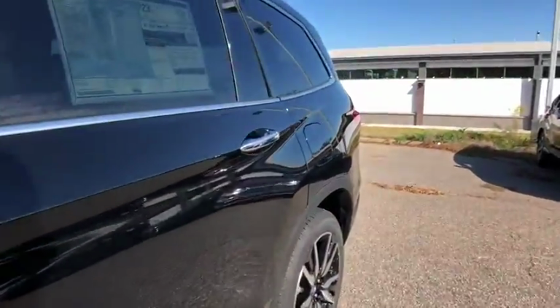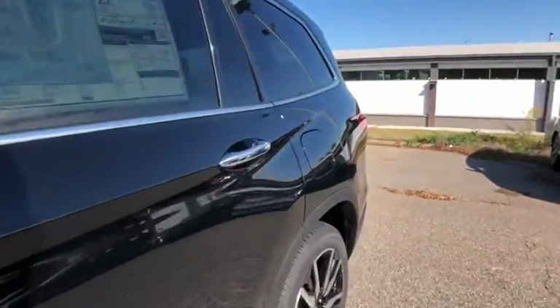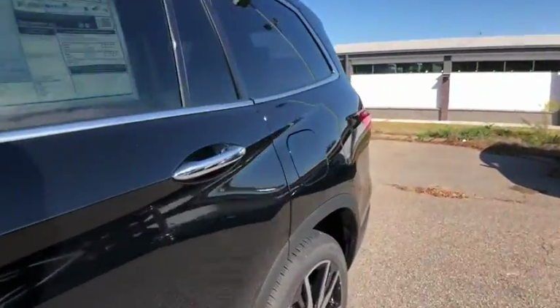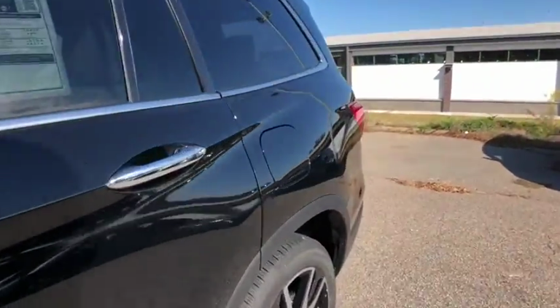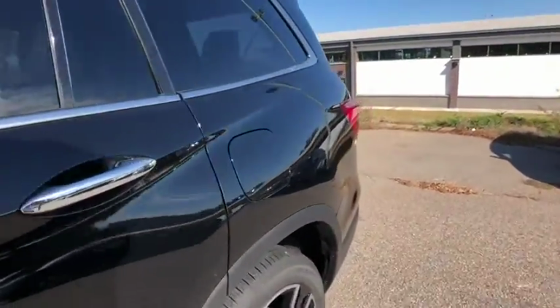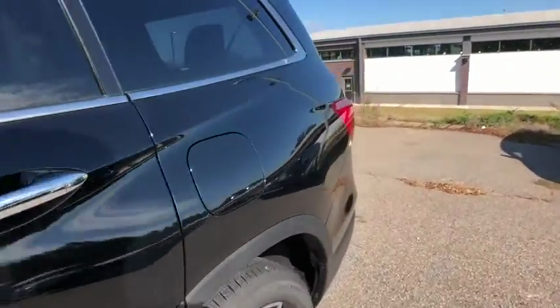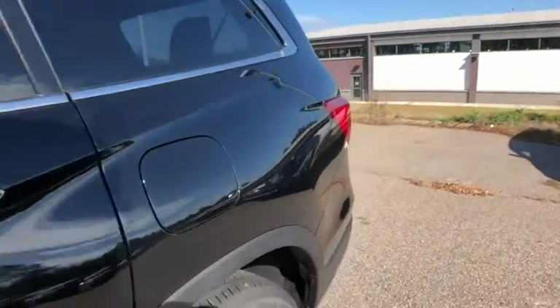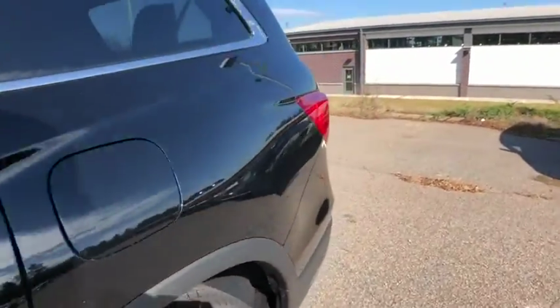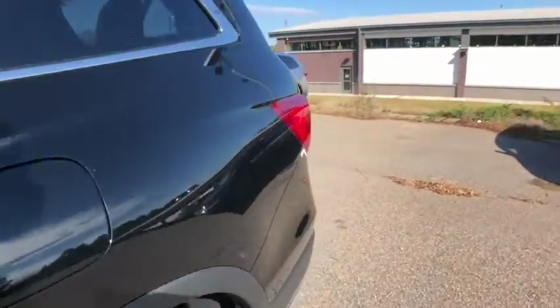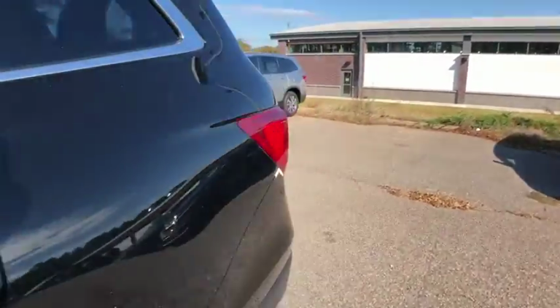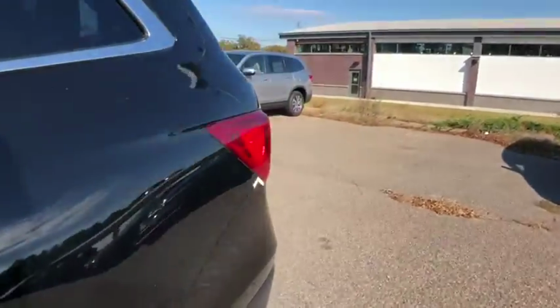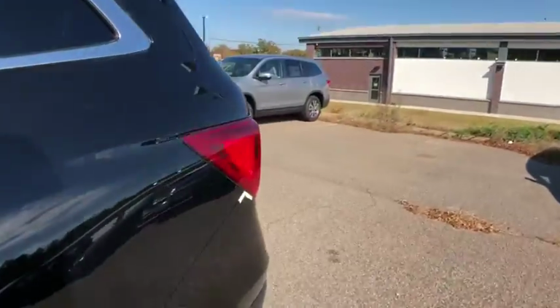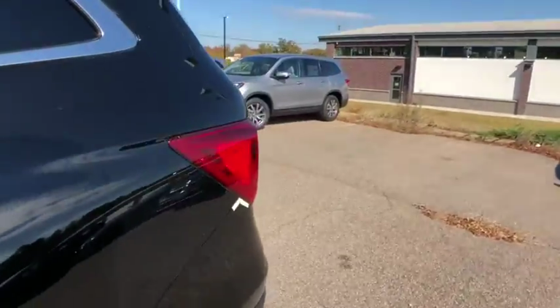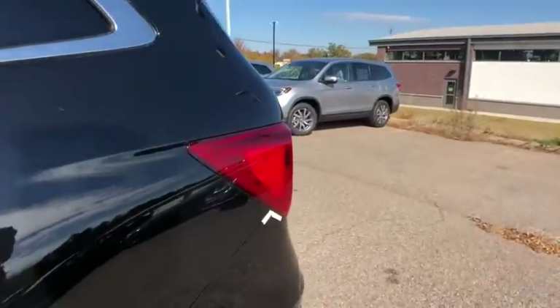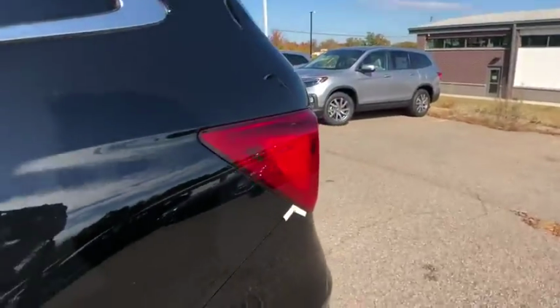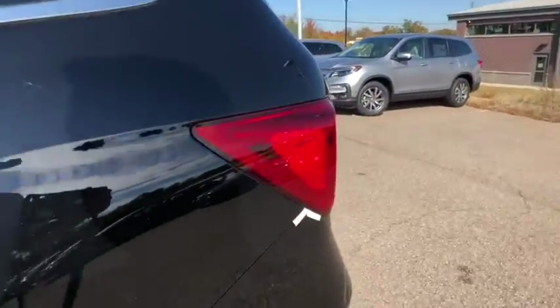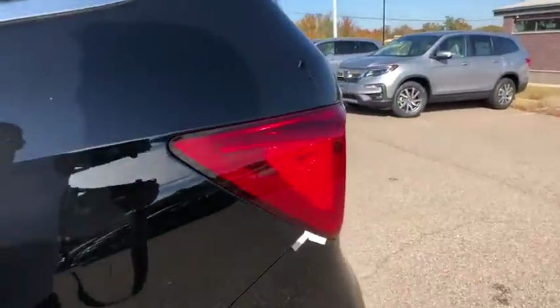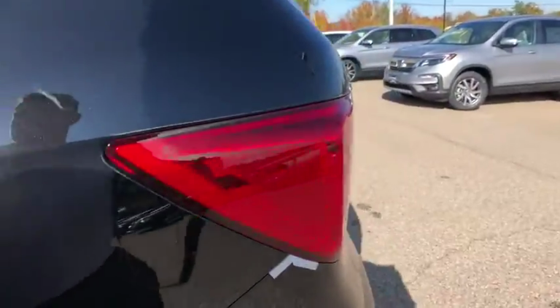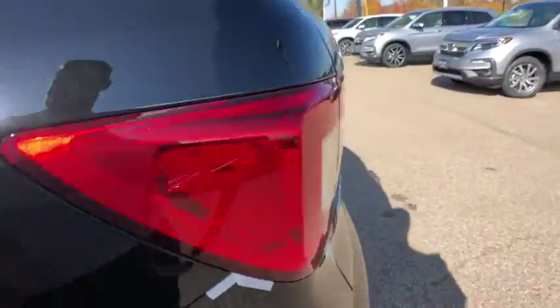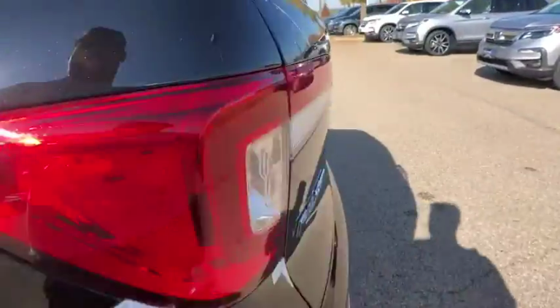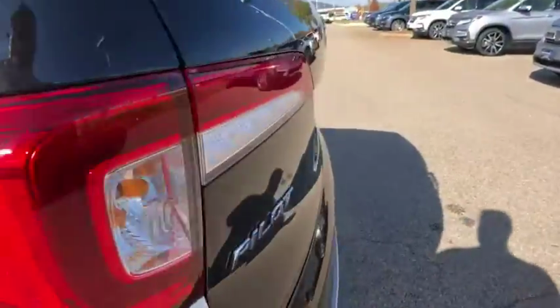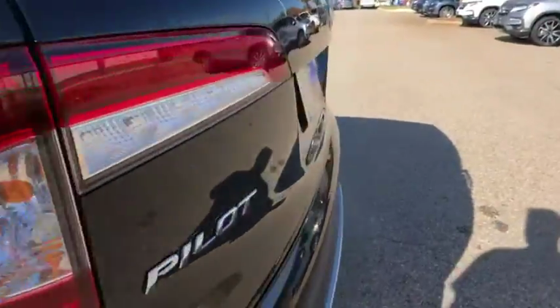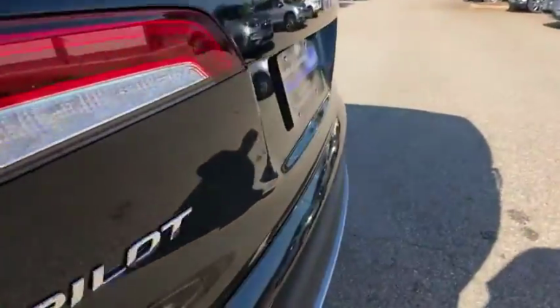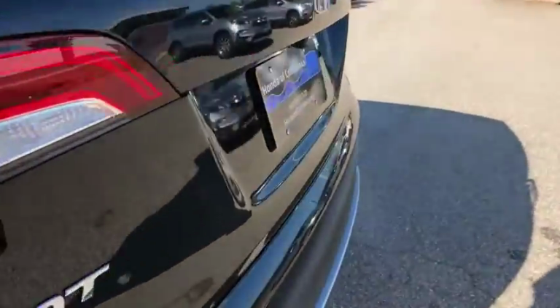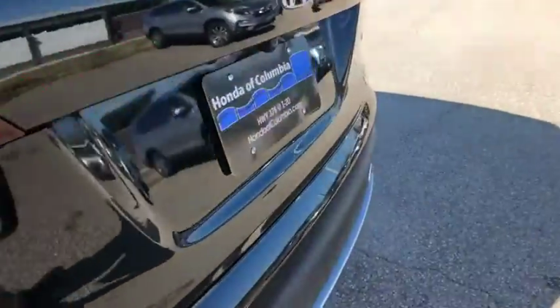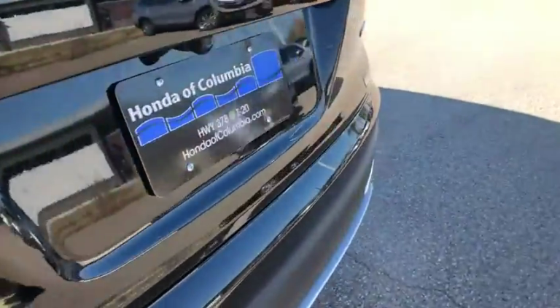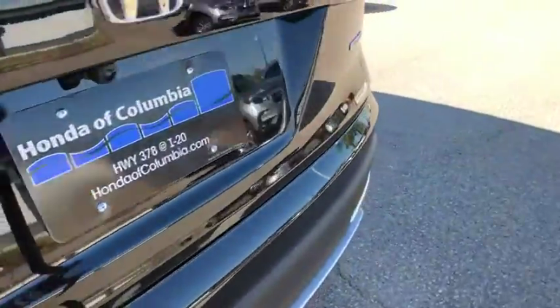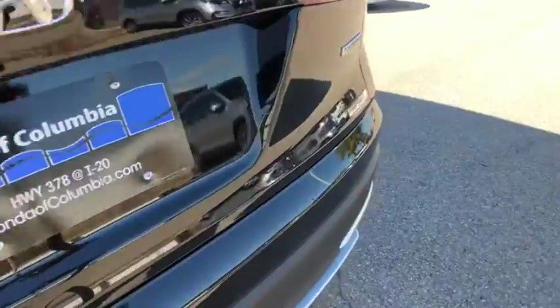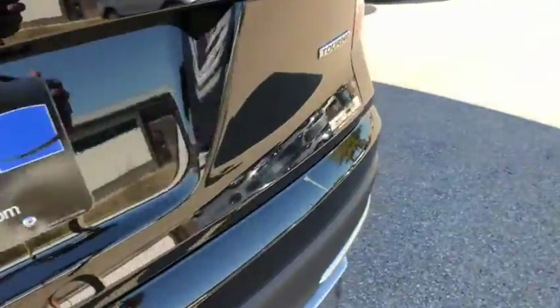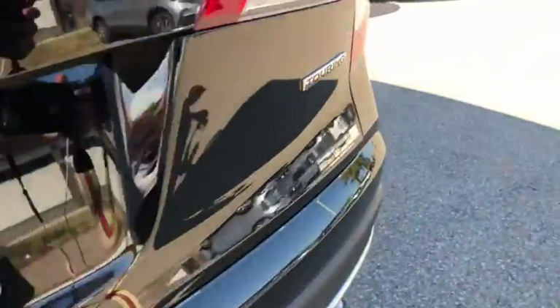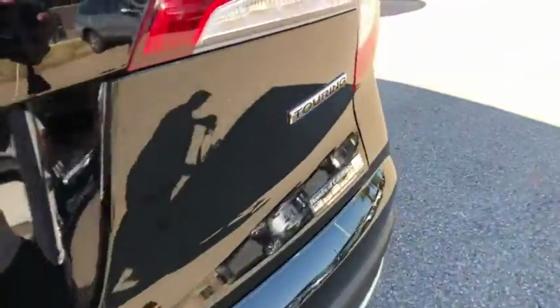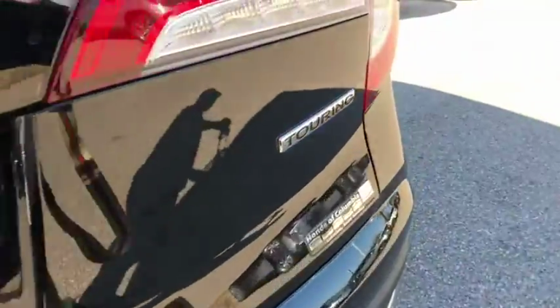Compass, tachometer, brake assist, entertainment system, panic alarm, power moonroof.